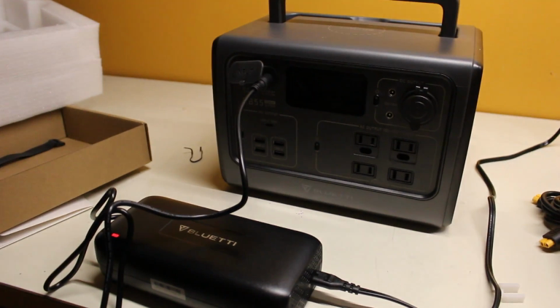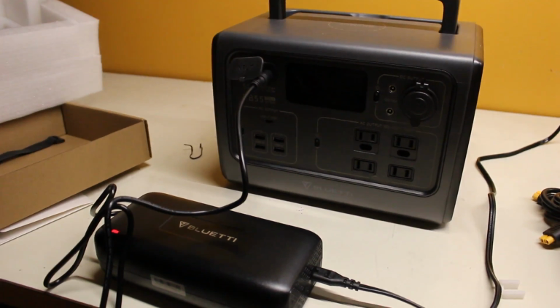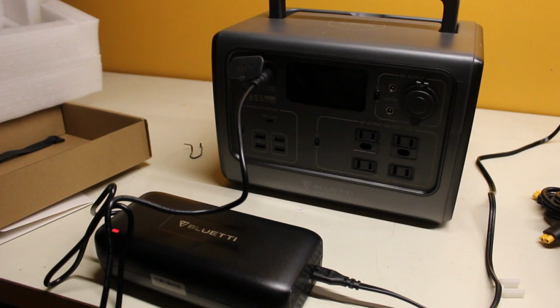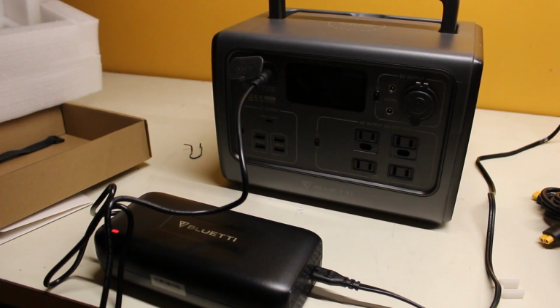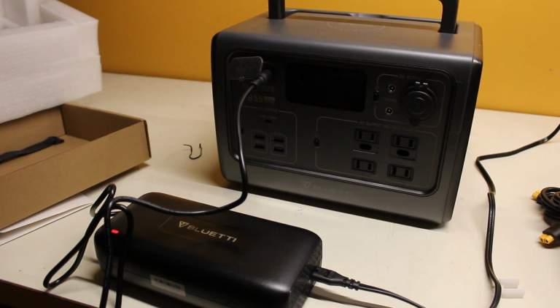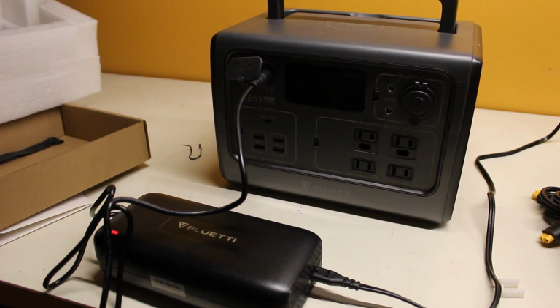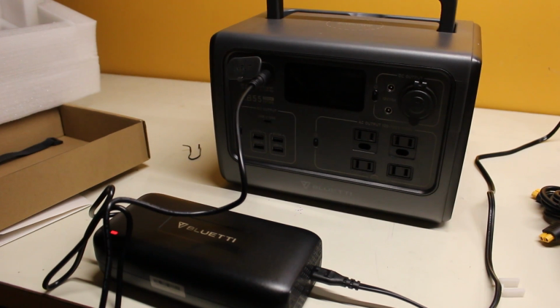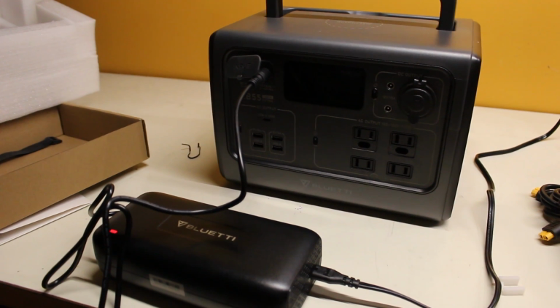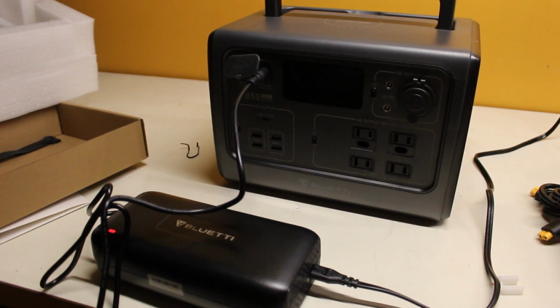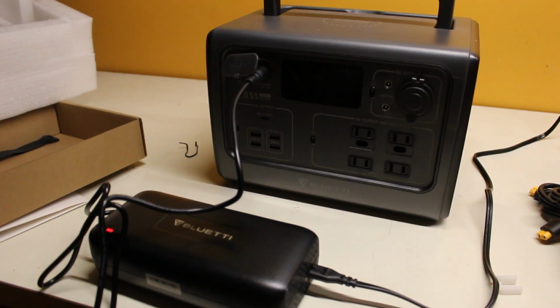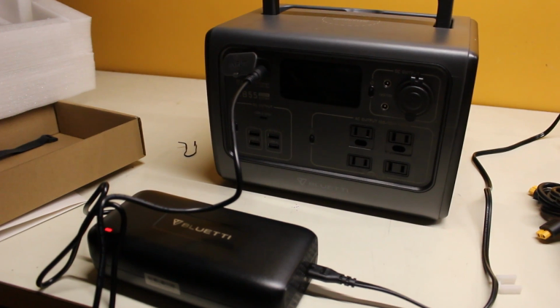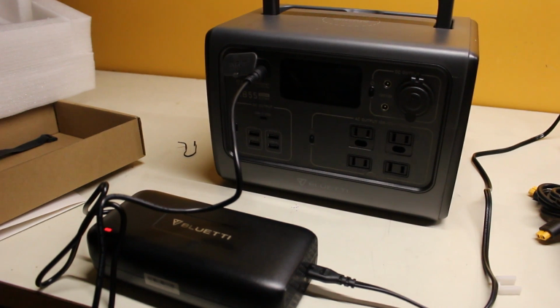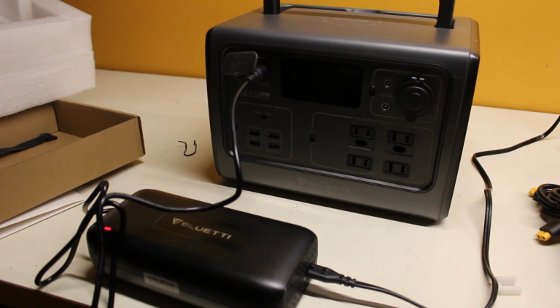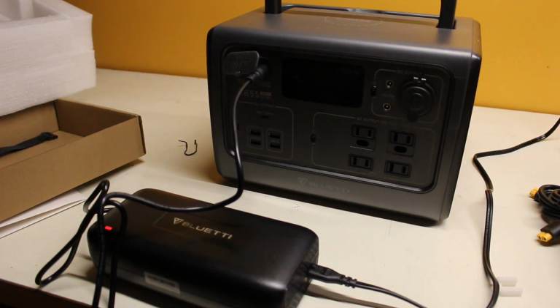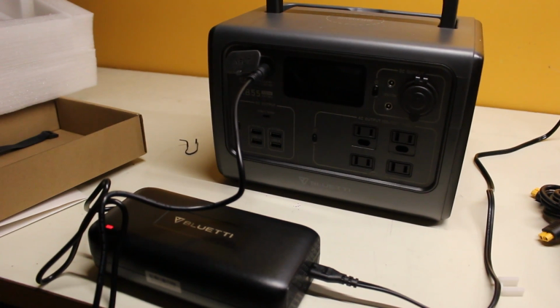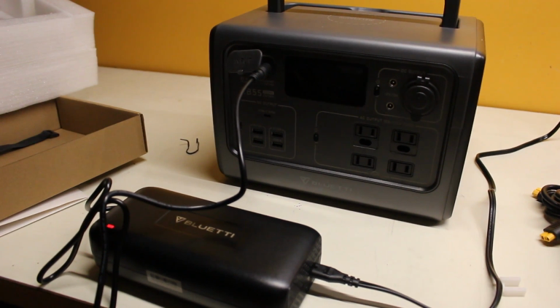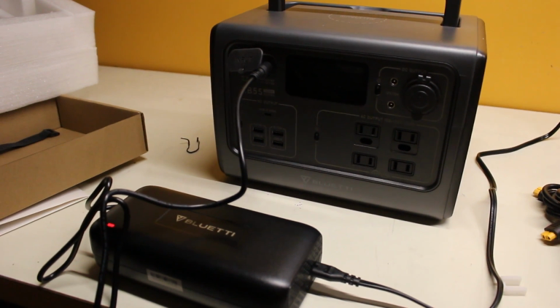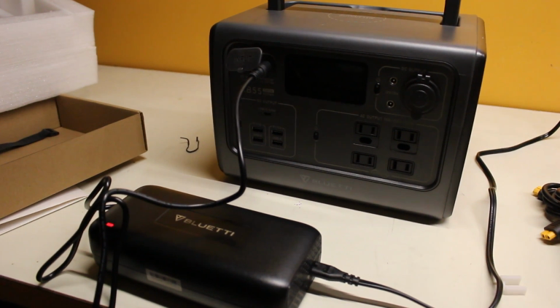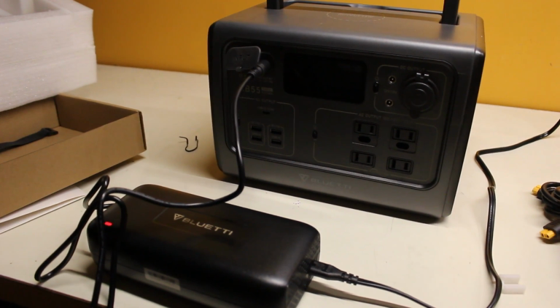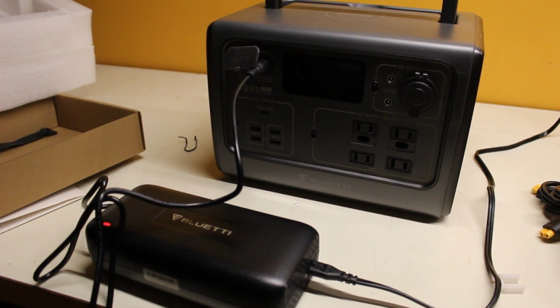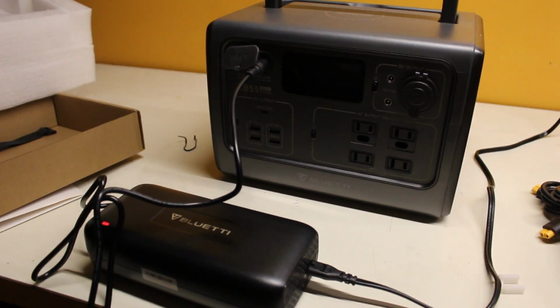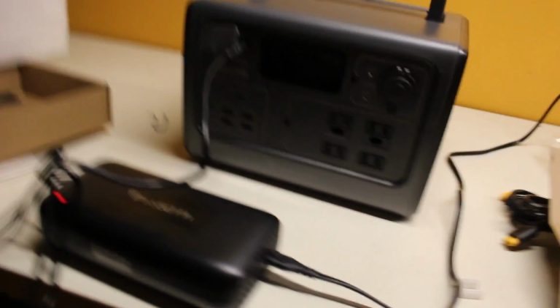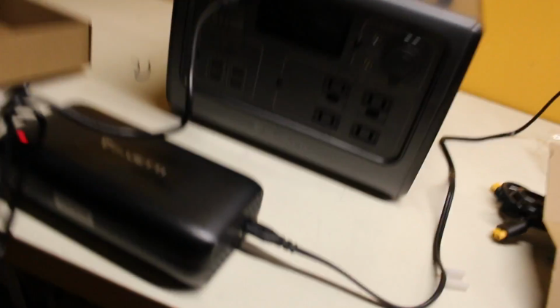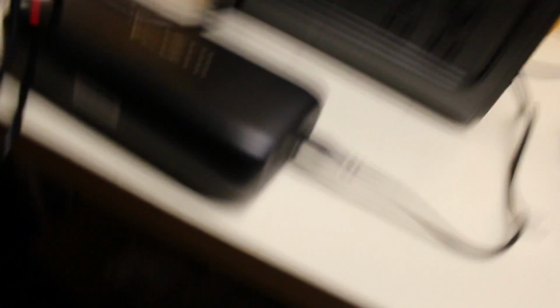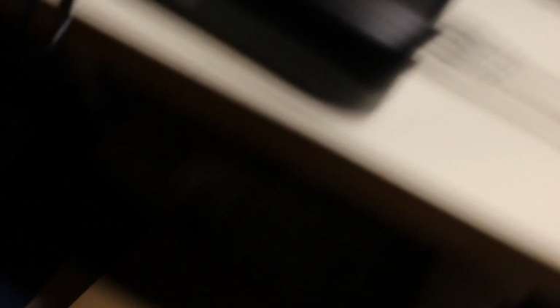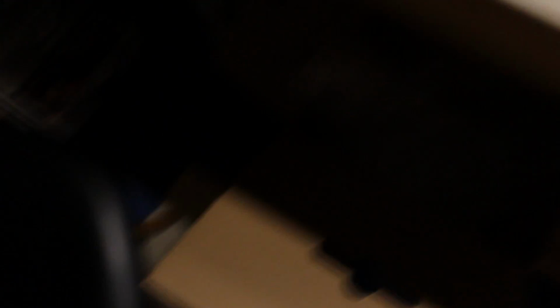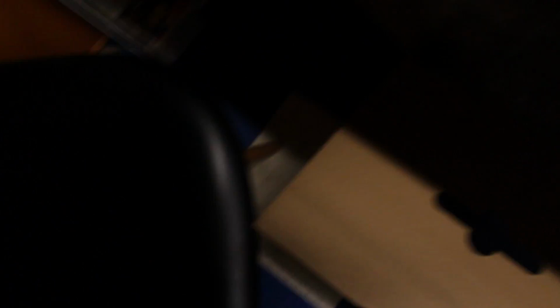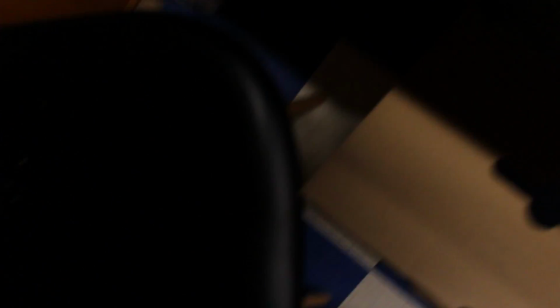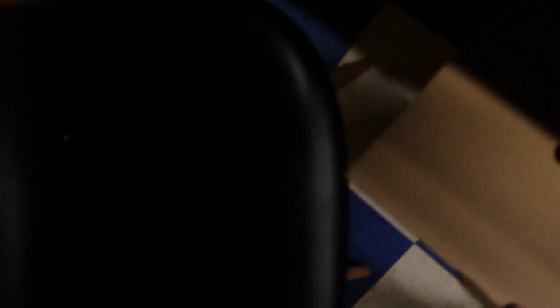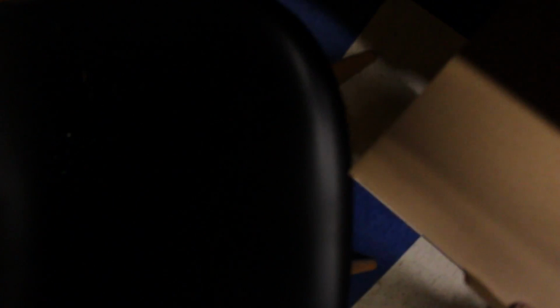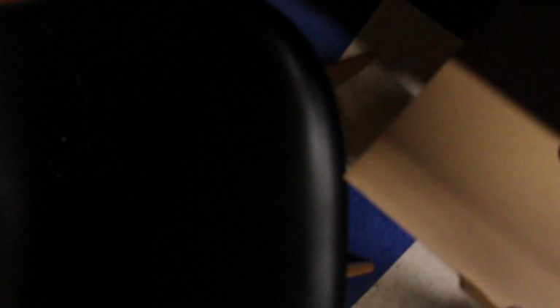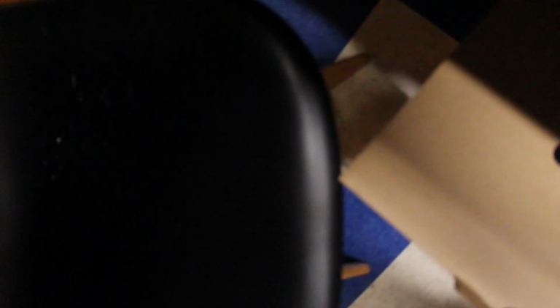This is the power block that plugs into the AC outlet to charge. As you can hear, it's a bit loud.